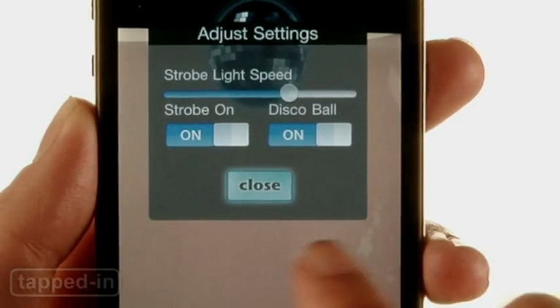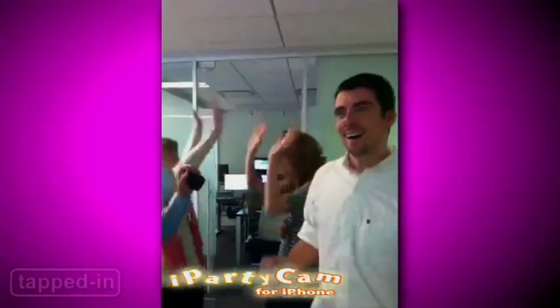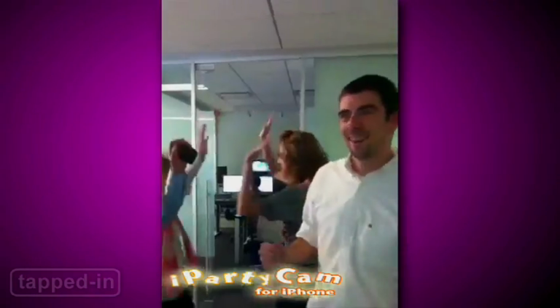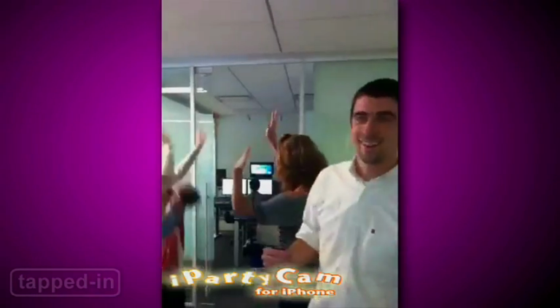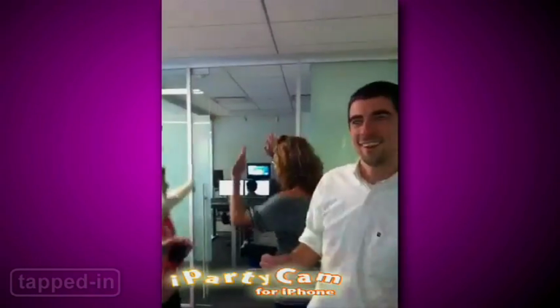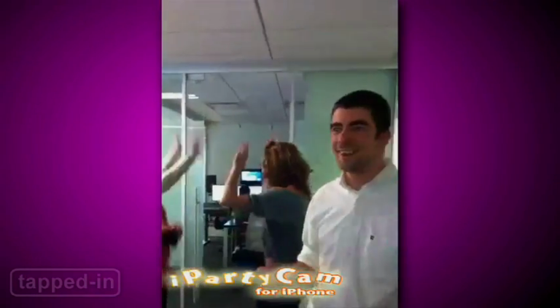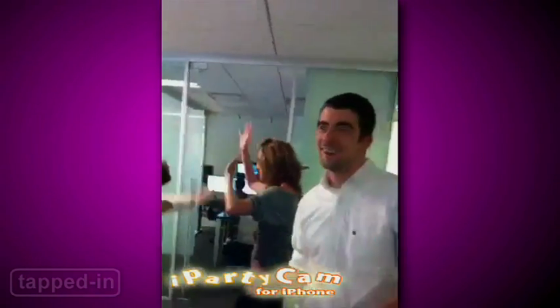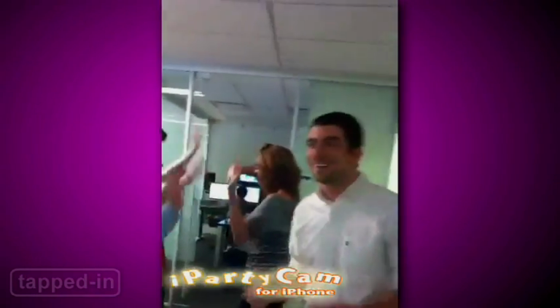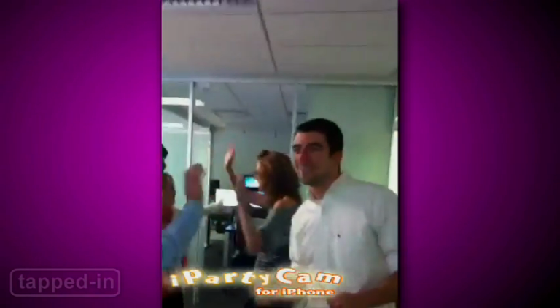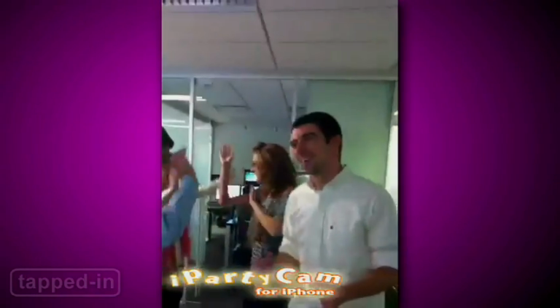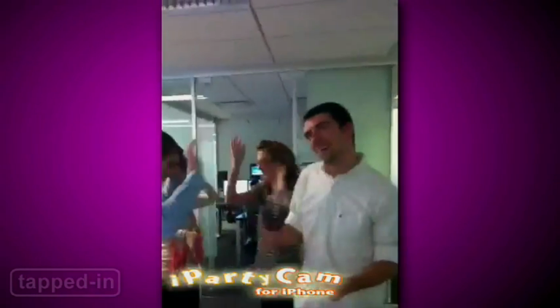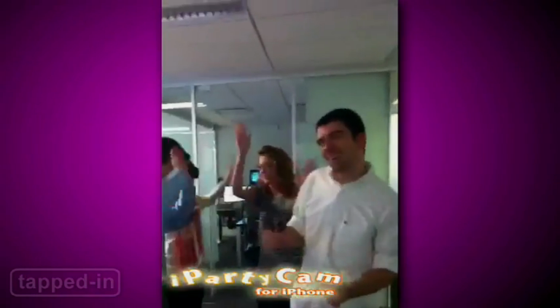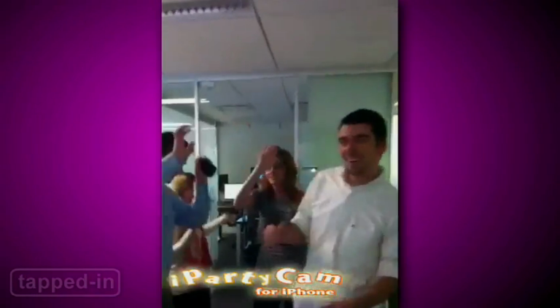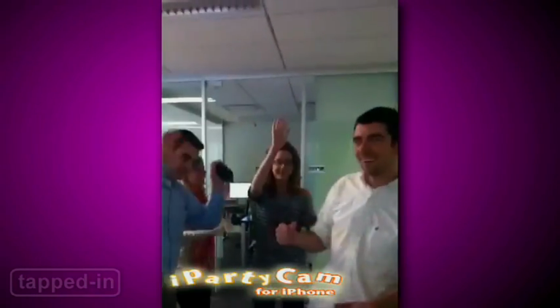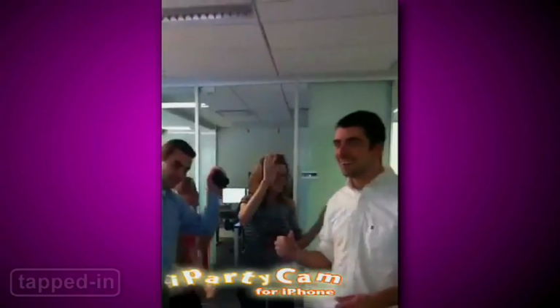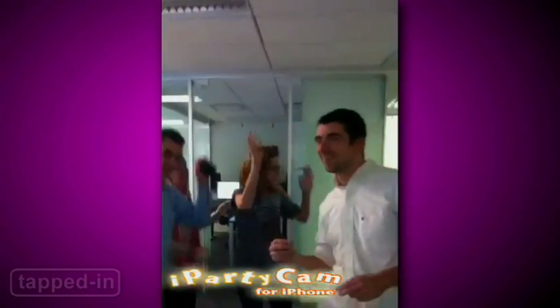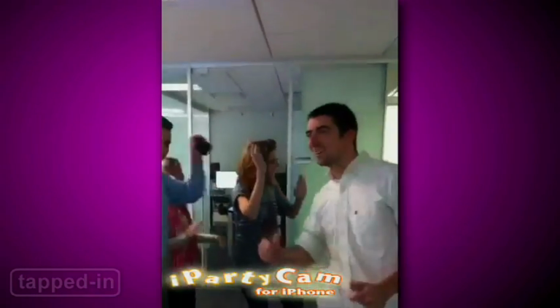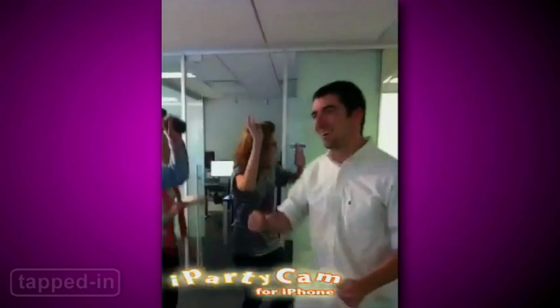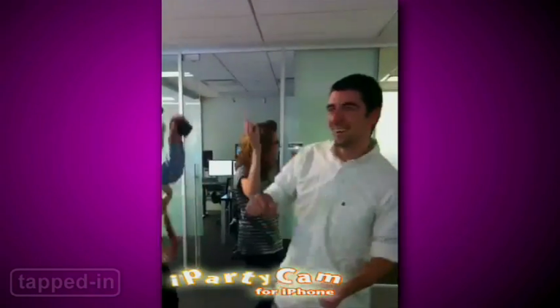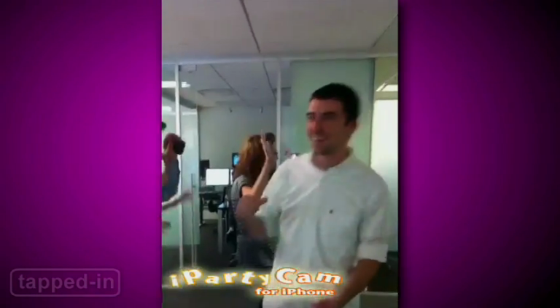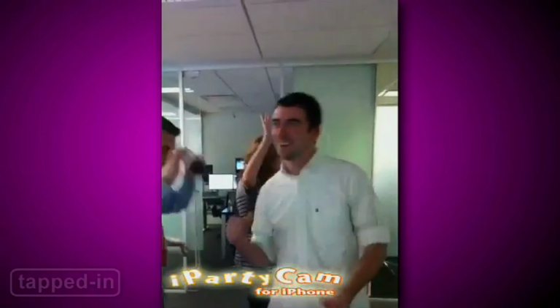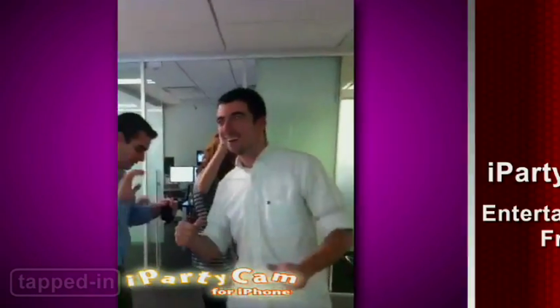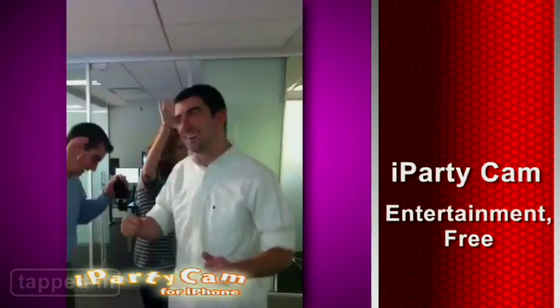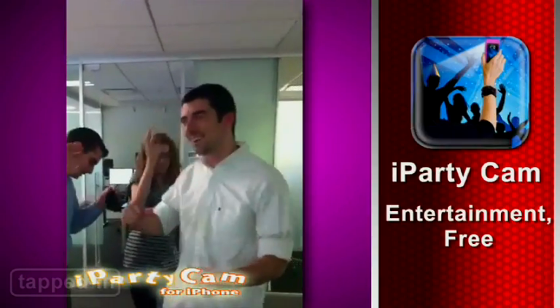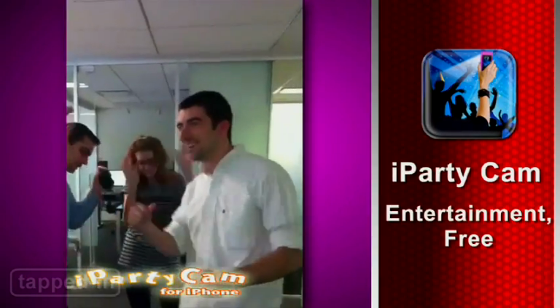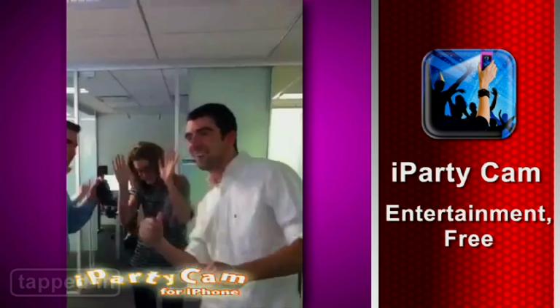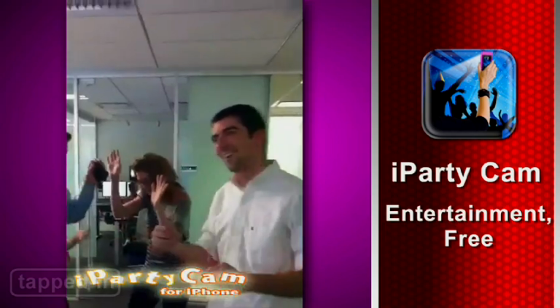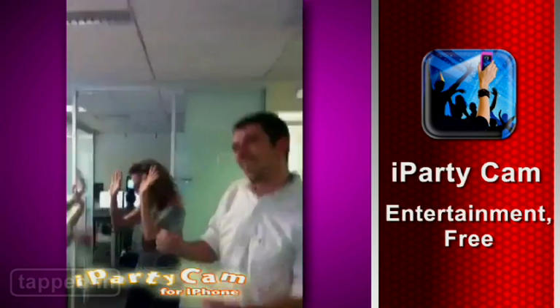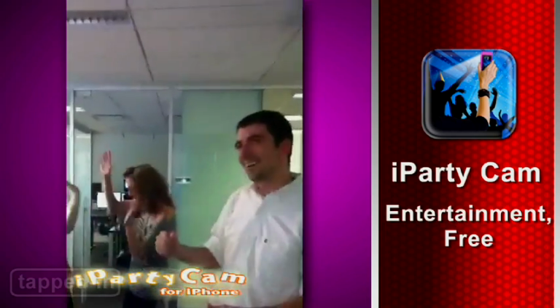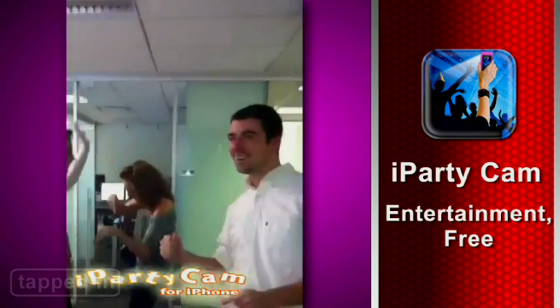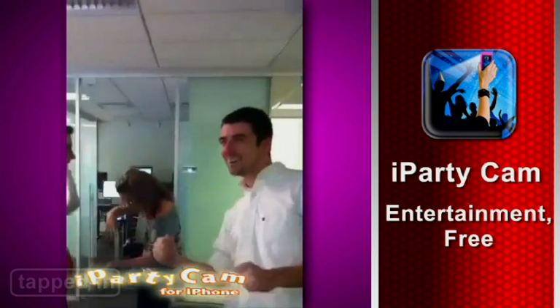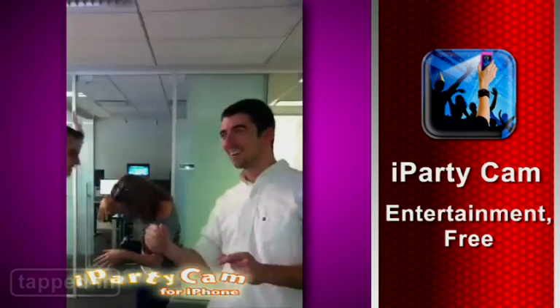When you're done recording, you can make all your friends think you're at a hopping nightclub. Did we mention iPartycam is free?